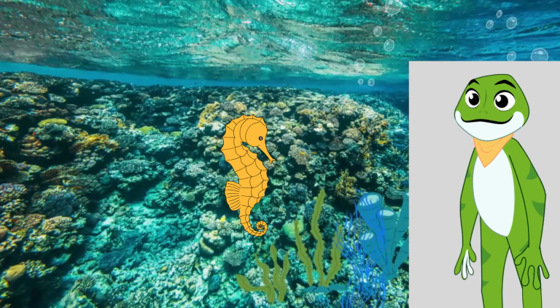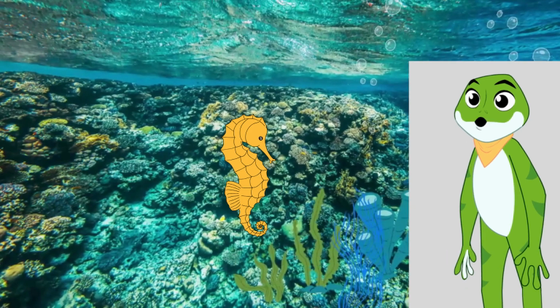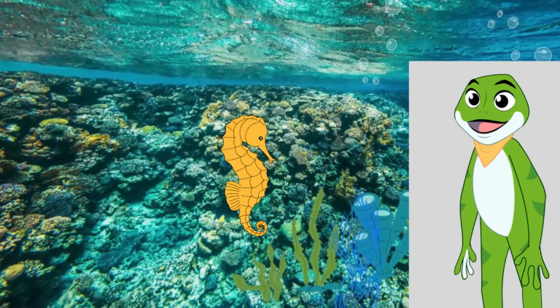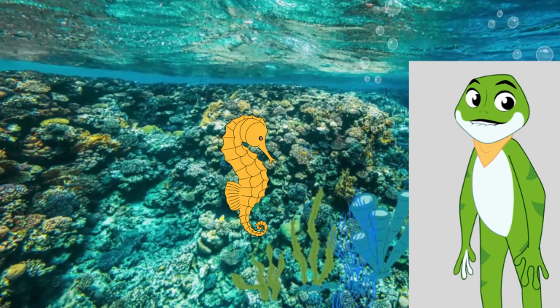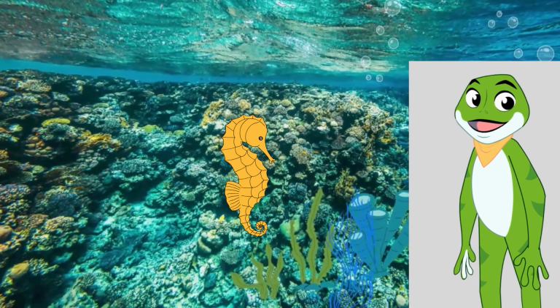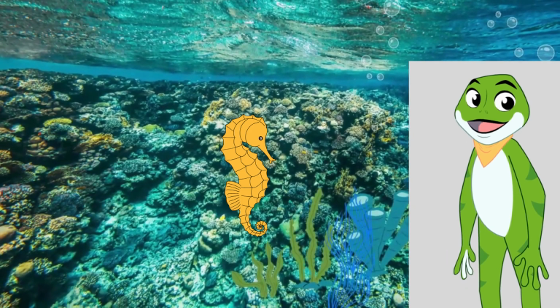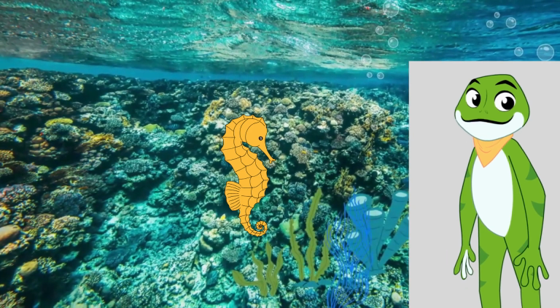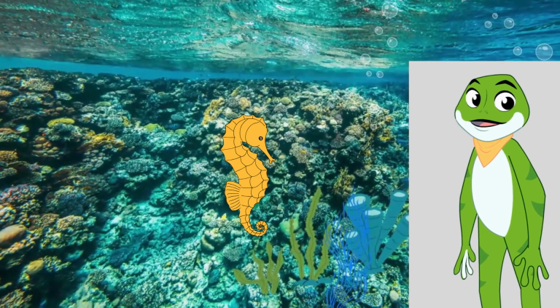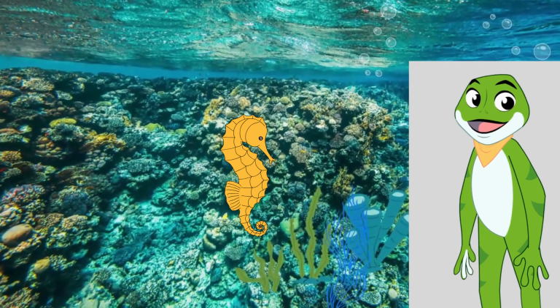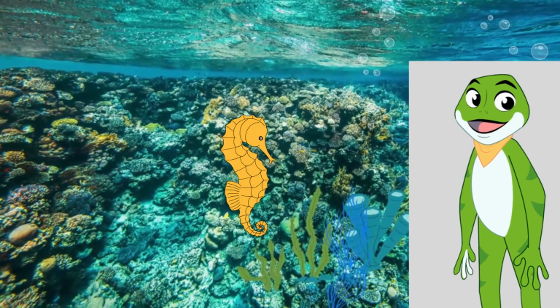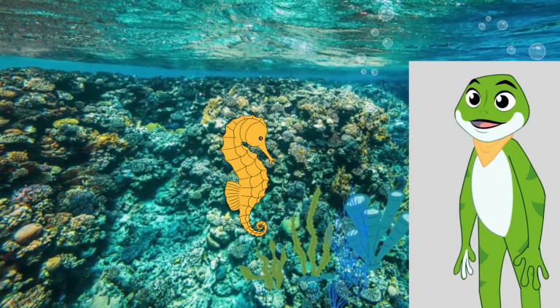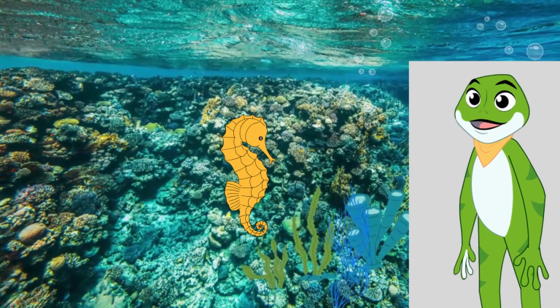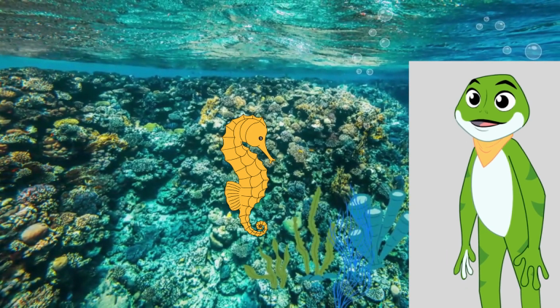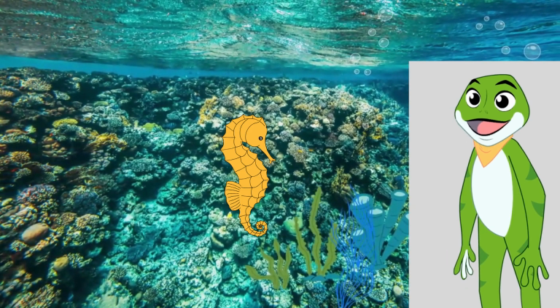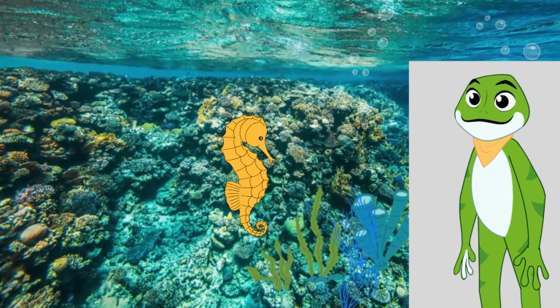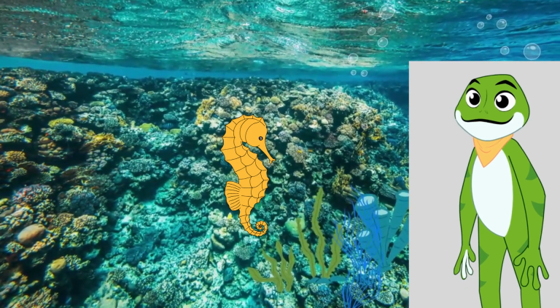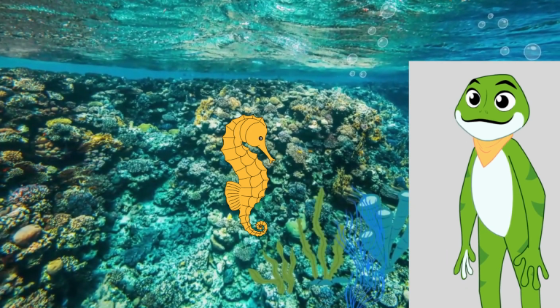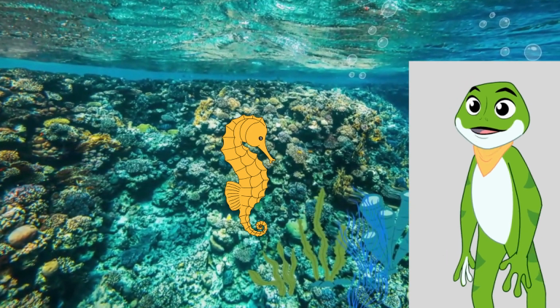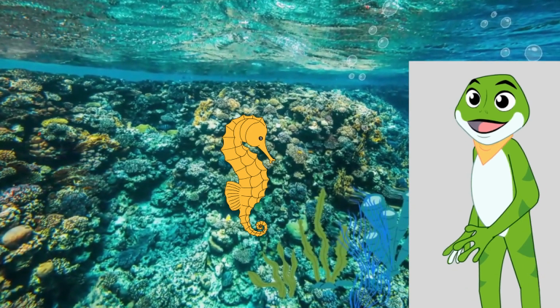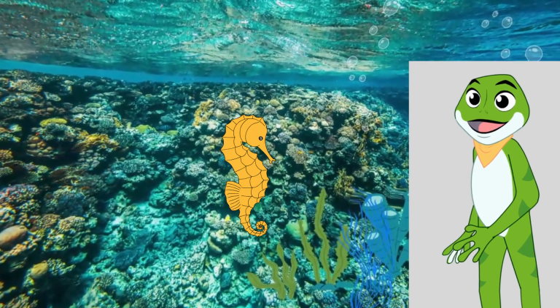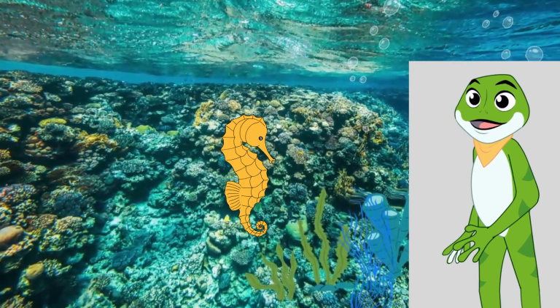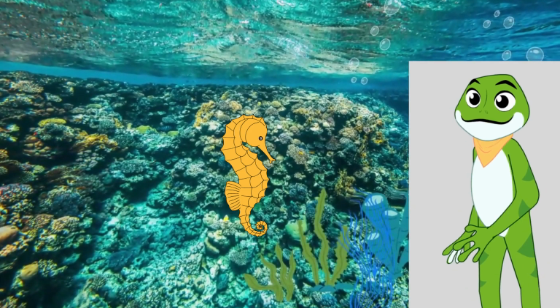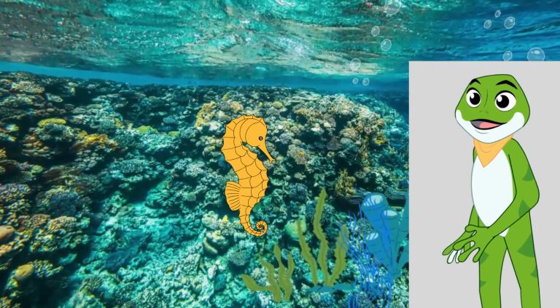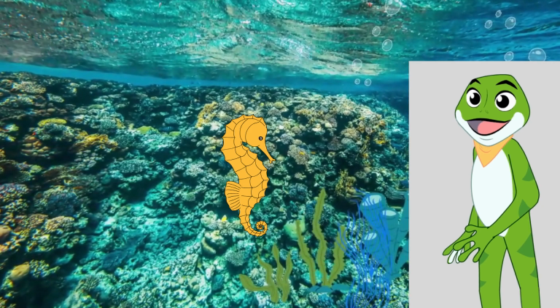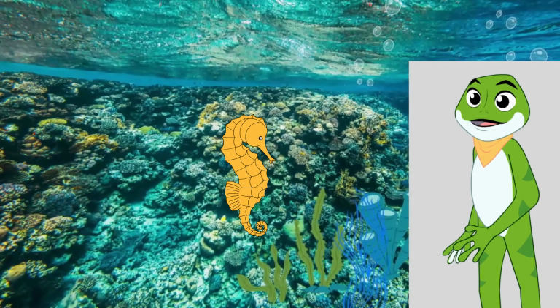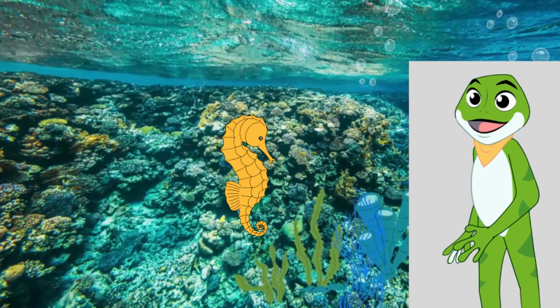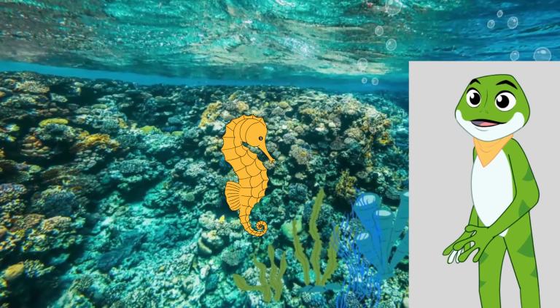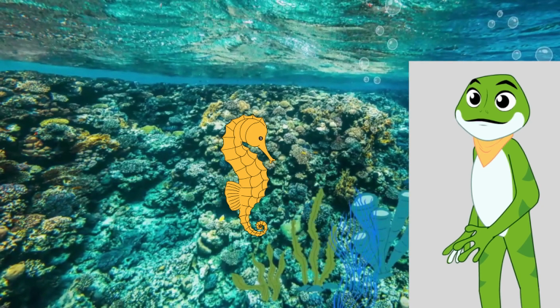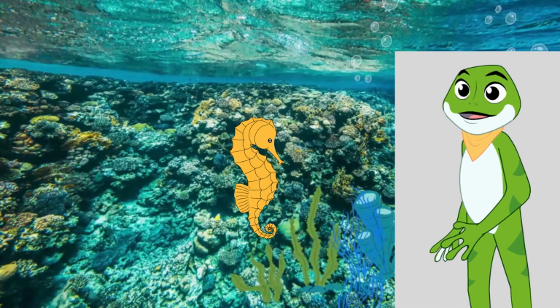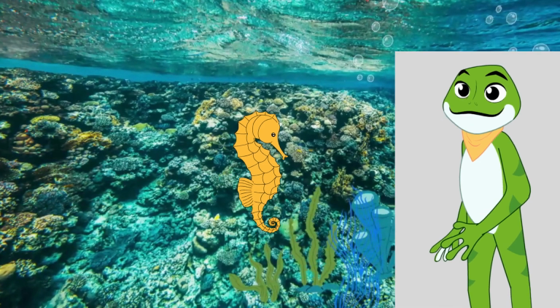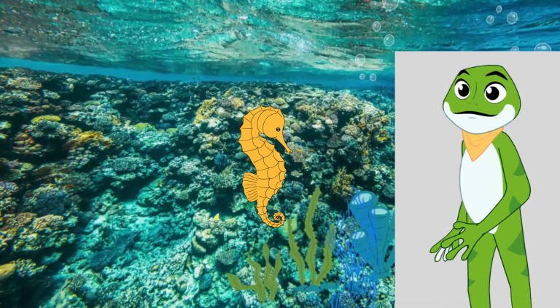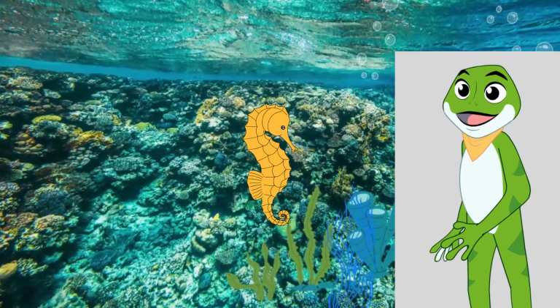Here's a fun fact: male seahorses are the ones who become pregnant and carry the baby seahorses in a special pouch.